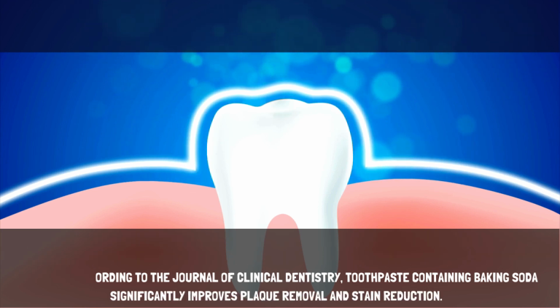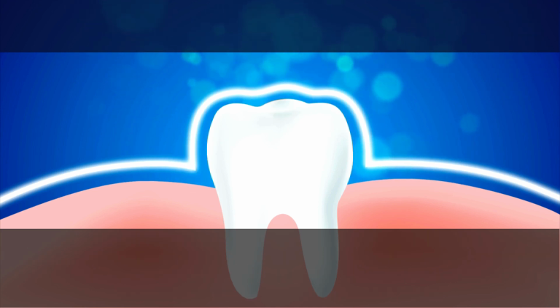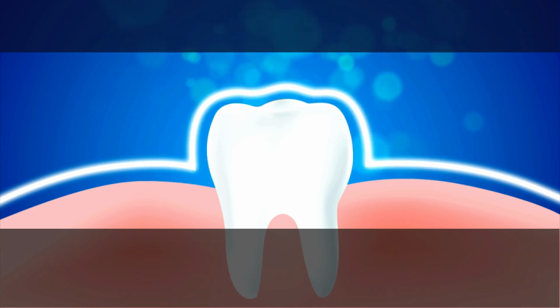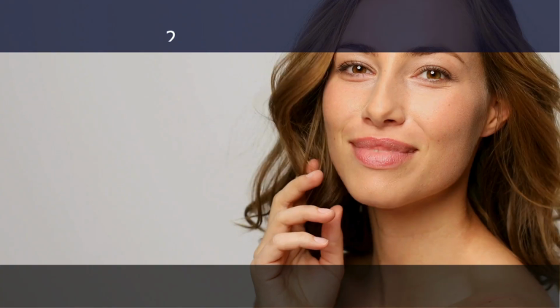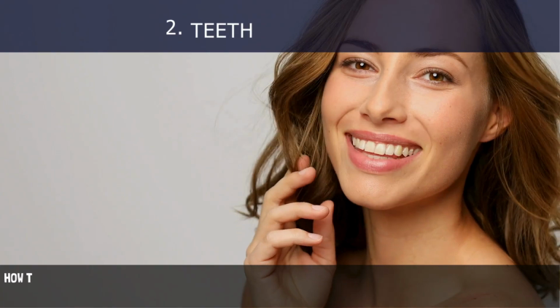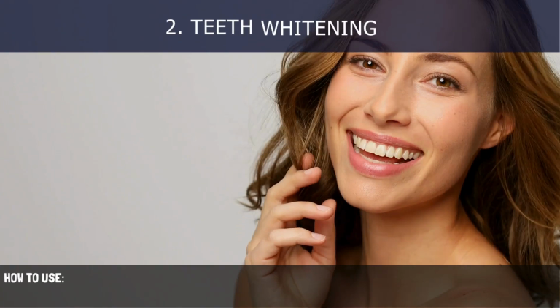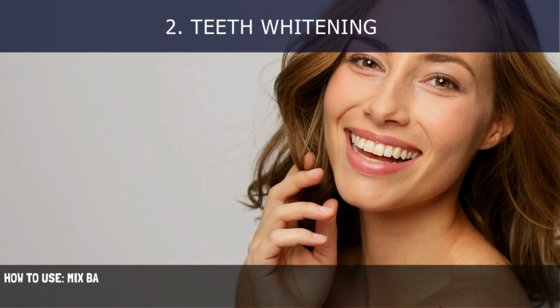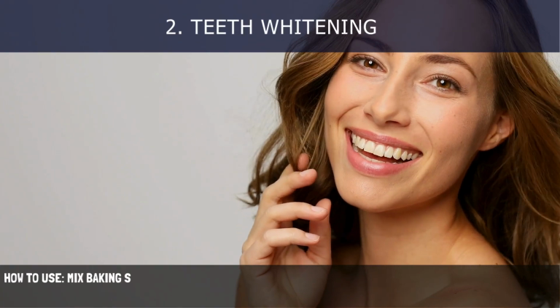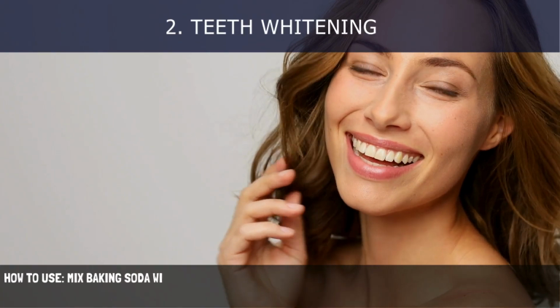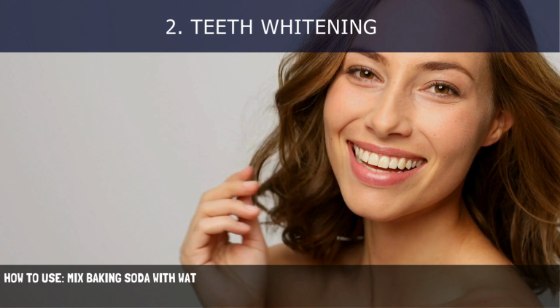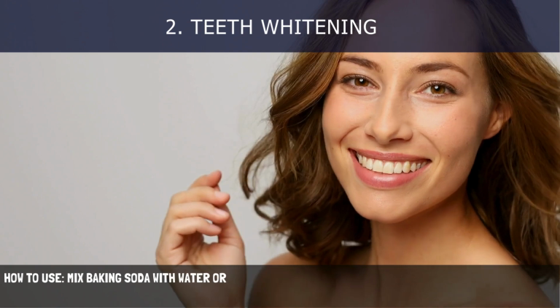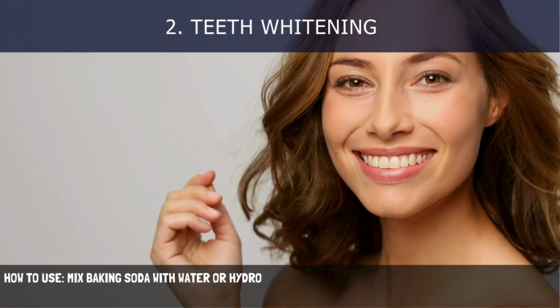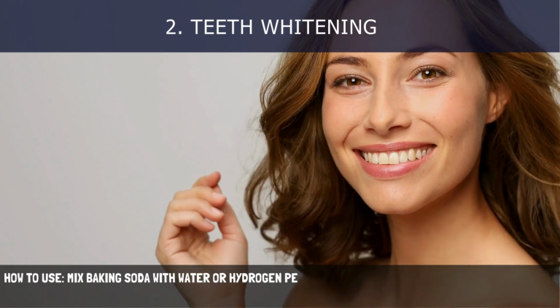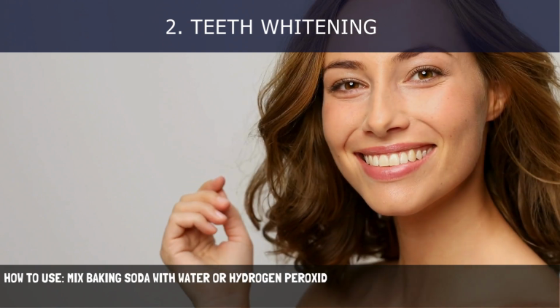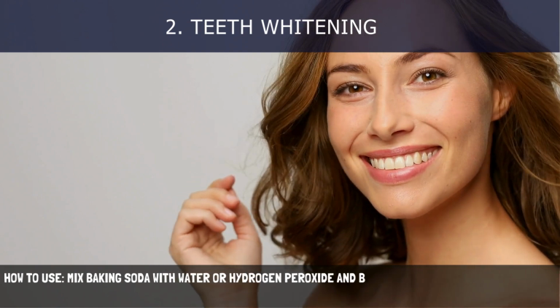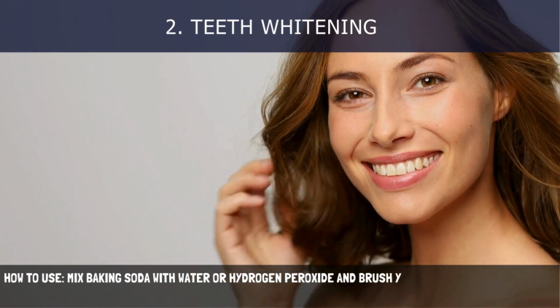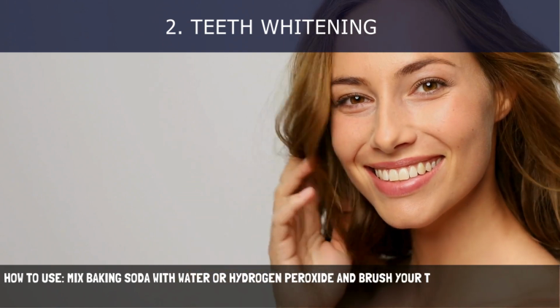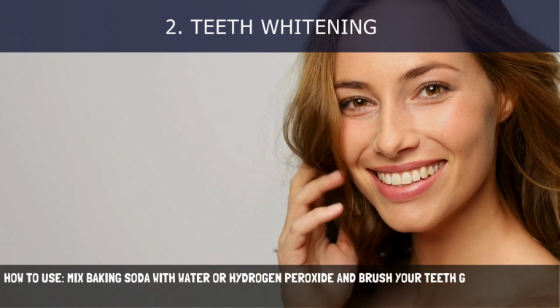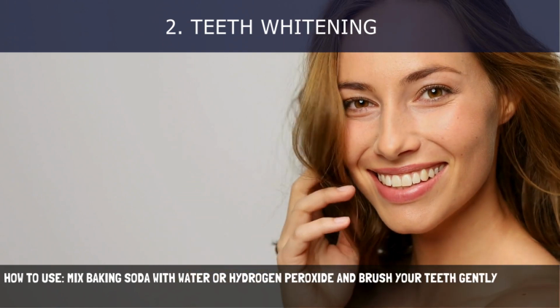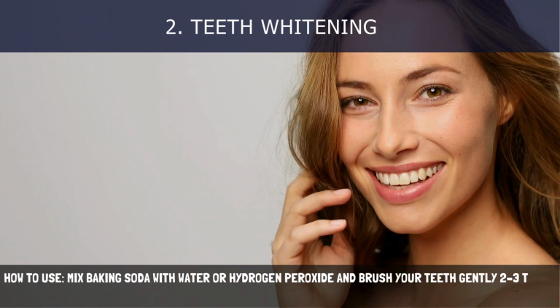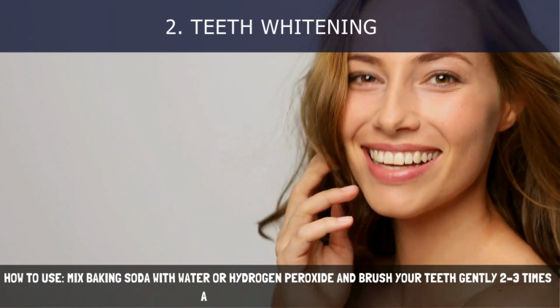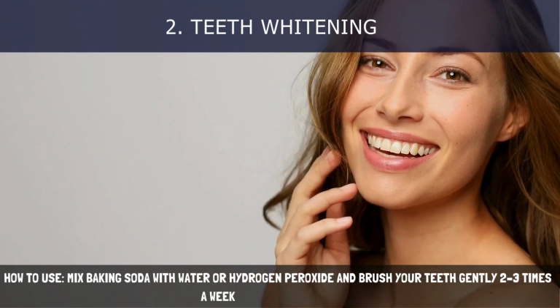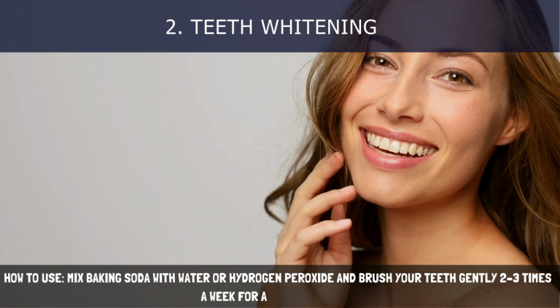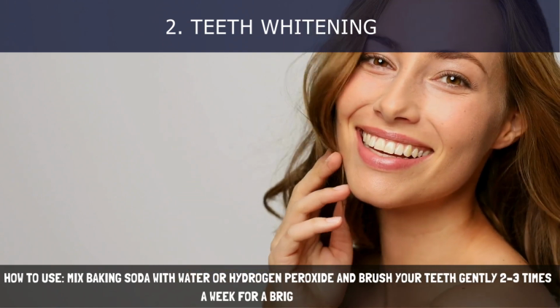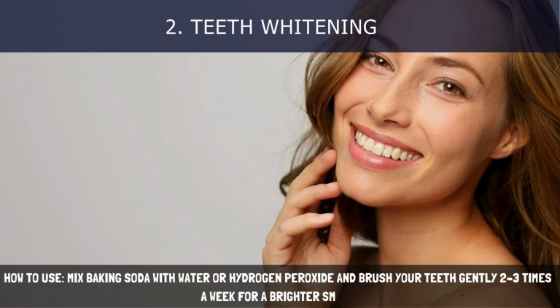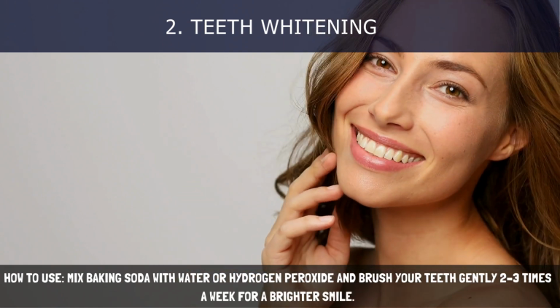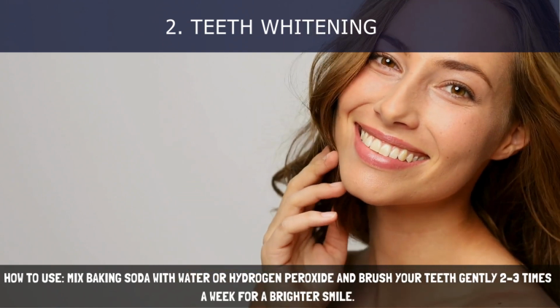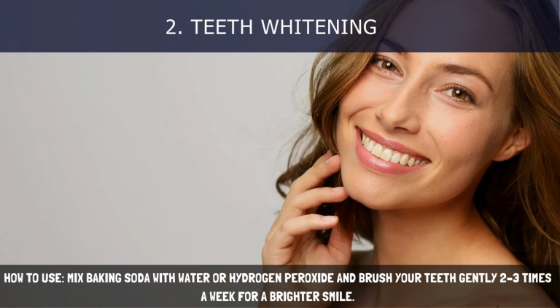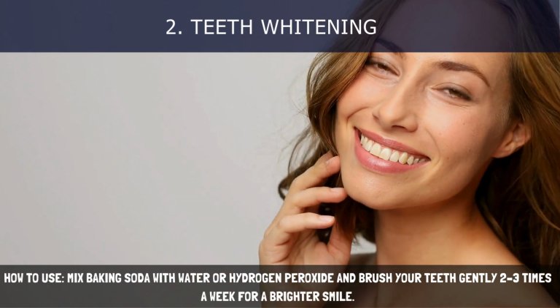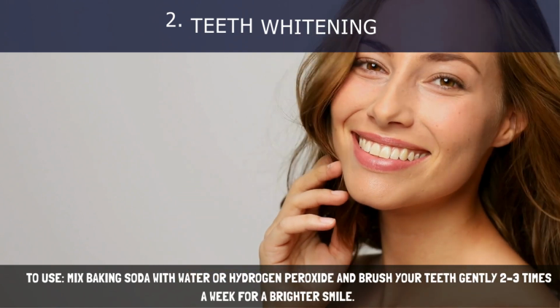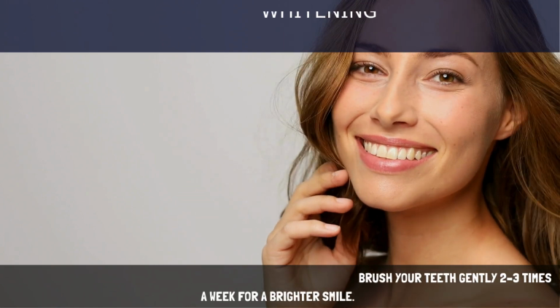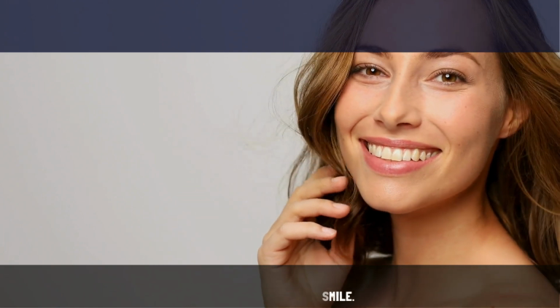How to use: Mix baking soda with water or hydrogen peroxide and brush your teeth gently 2 to 3 times a week for a brighter smile.